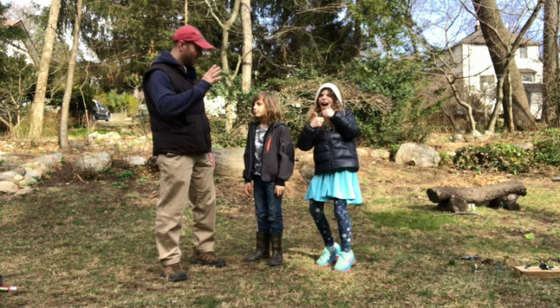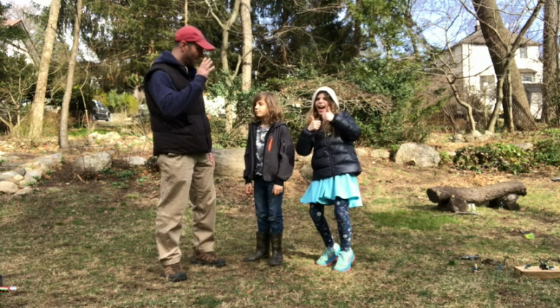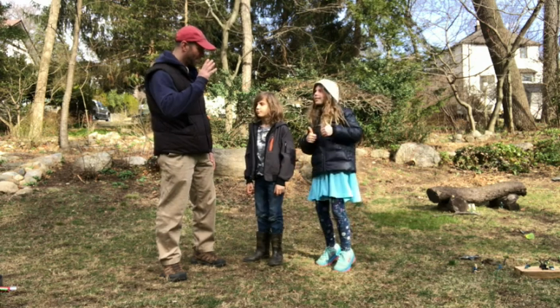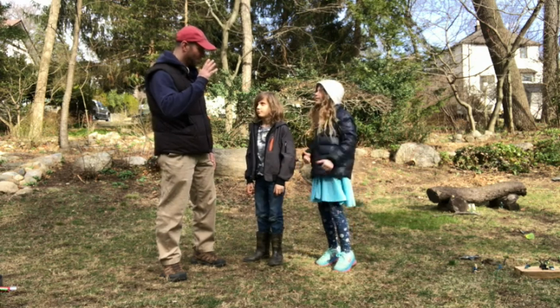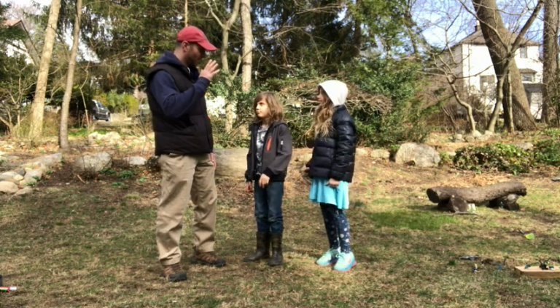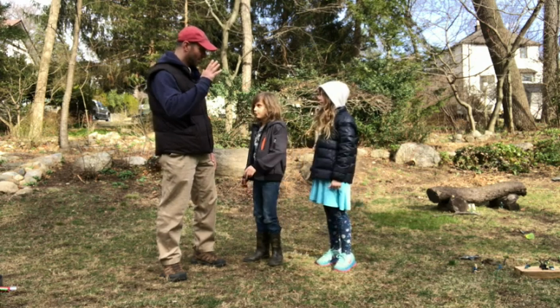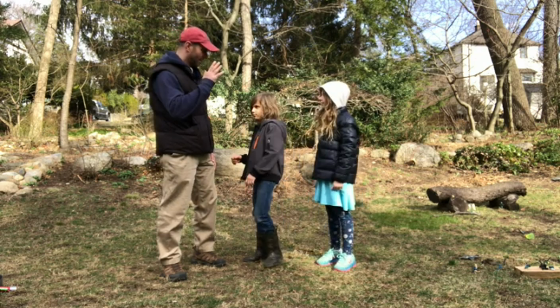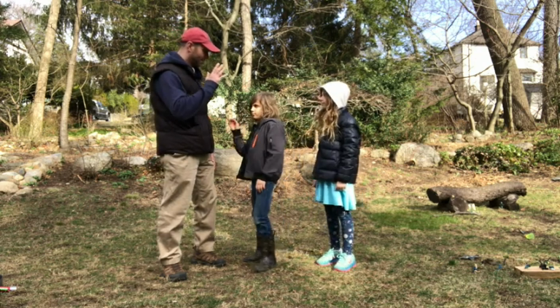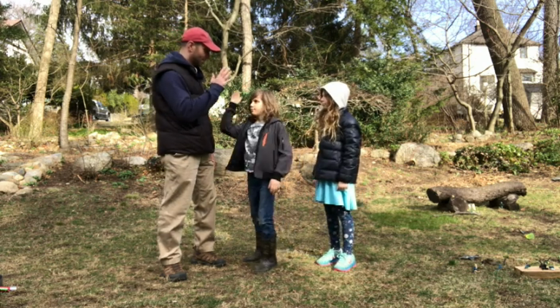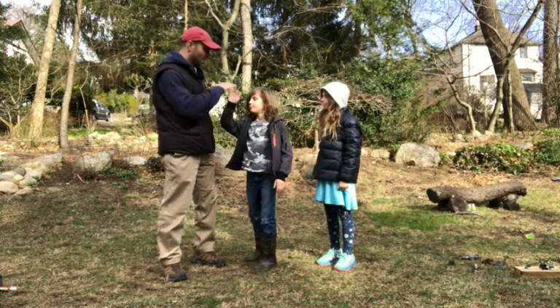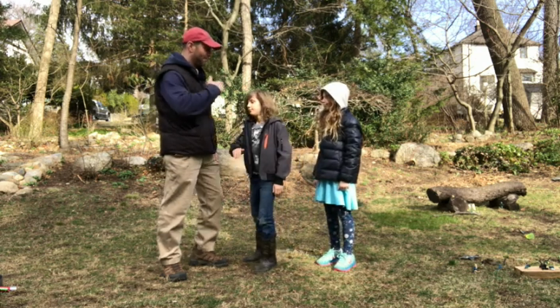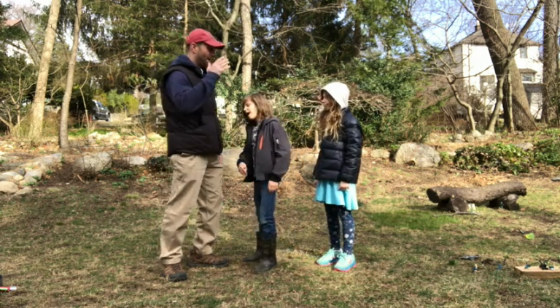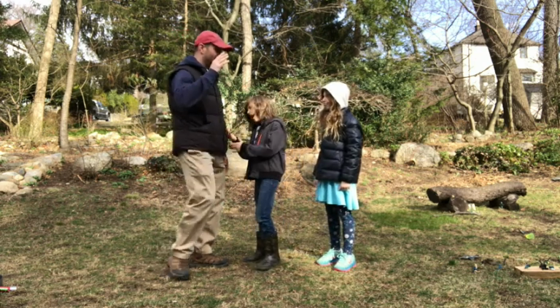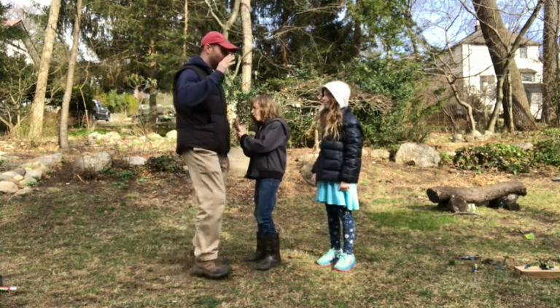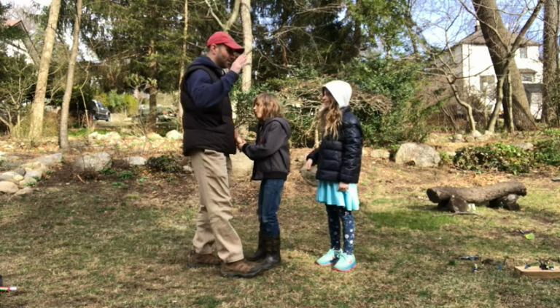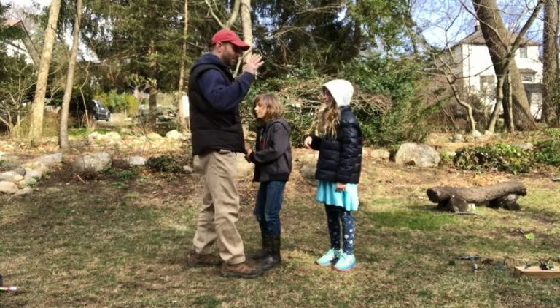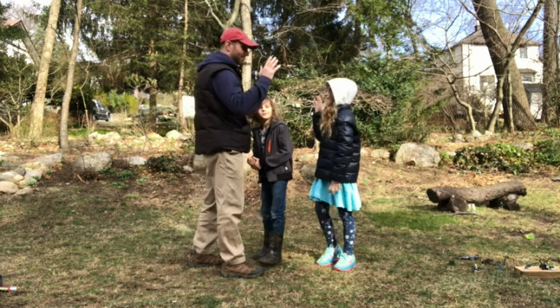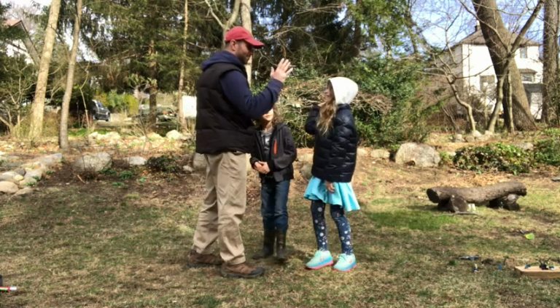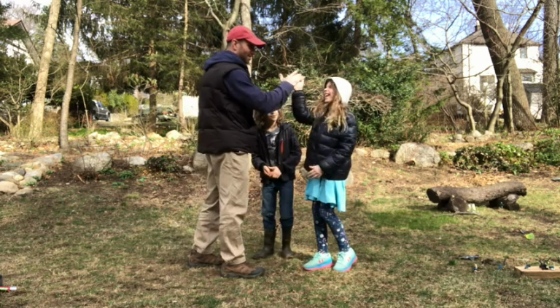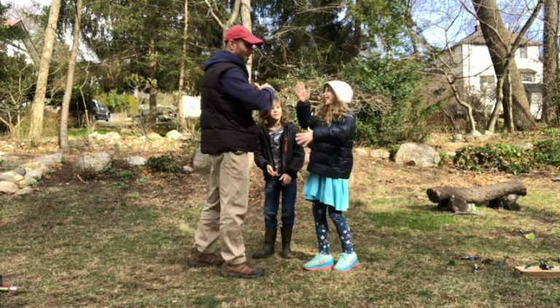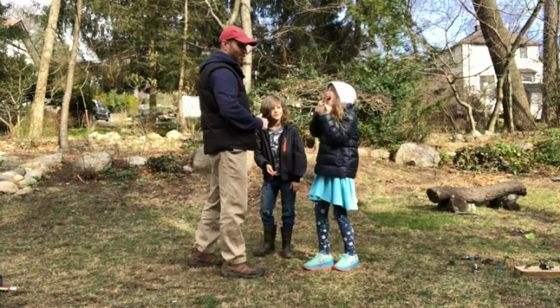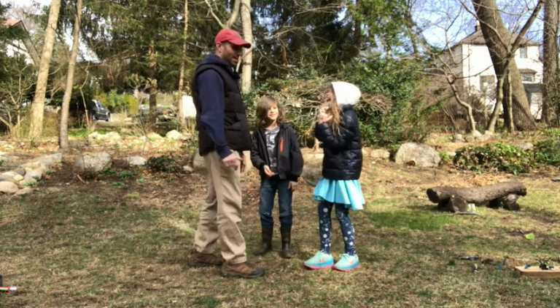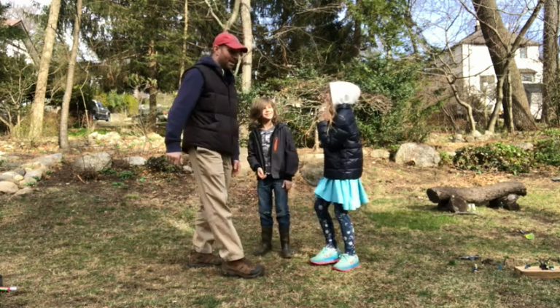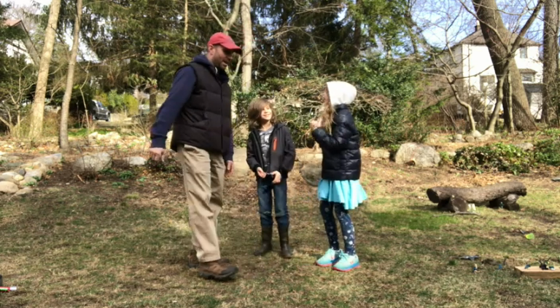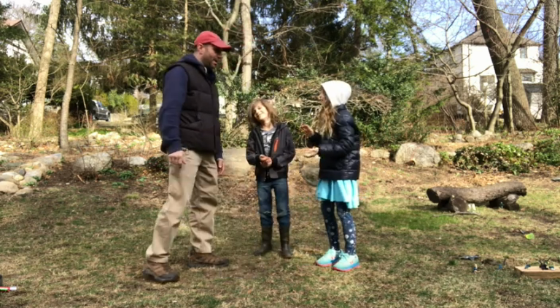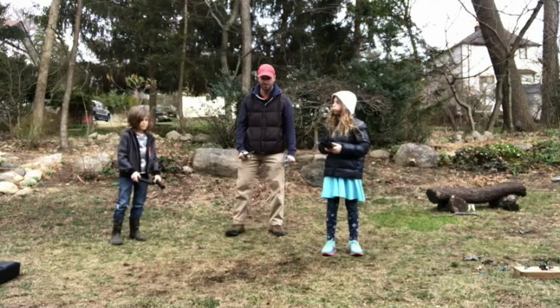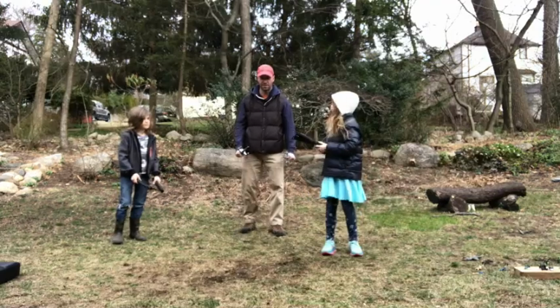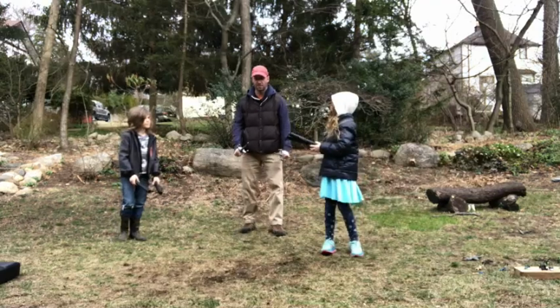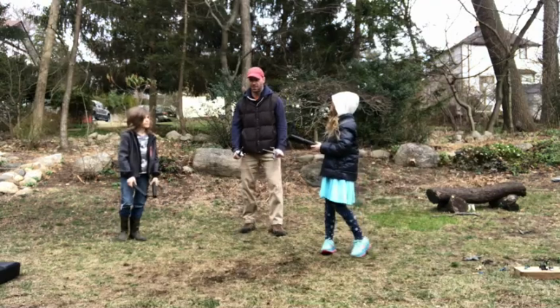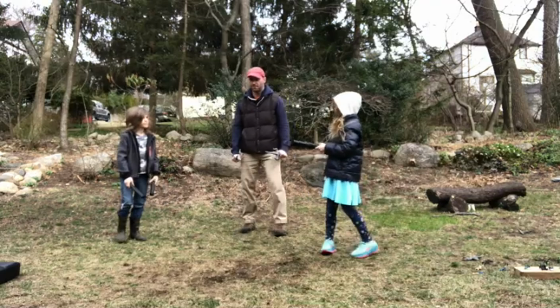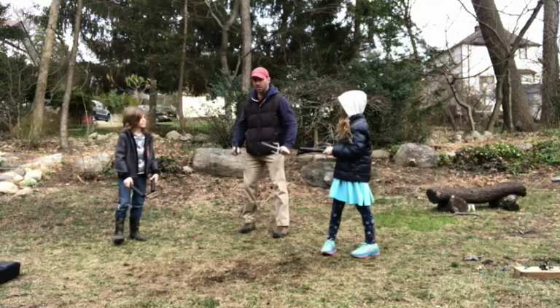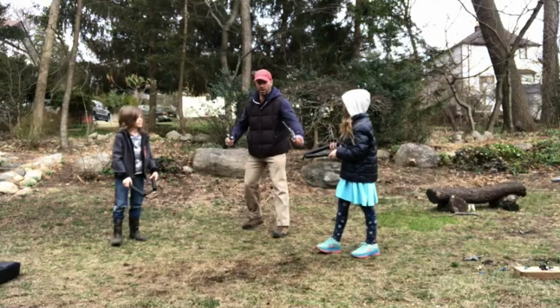Give me five, excellent work. High five, excellent work. Okay, and... En garde!